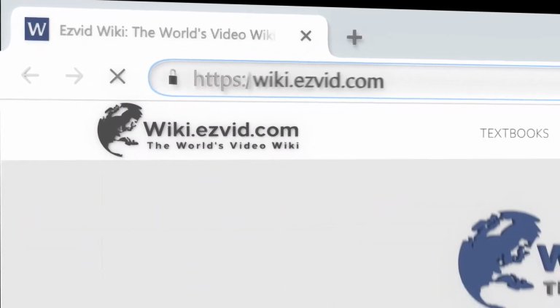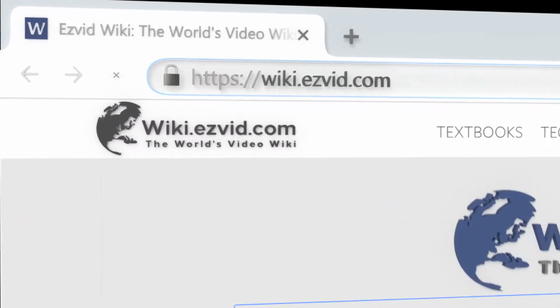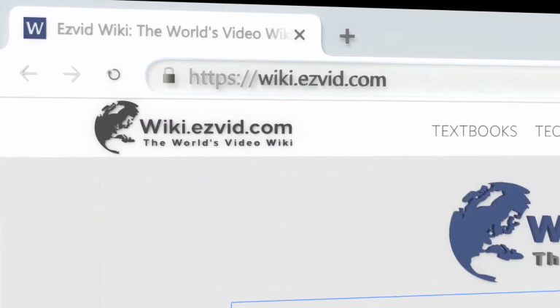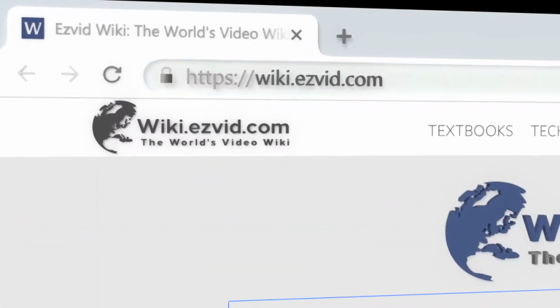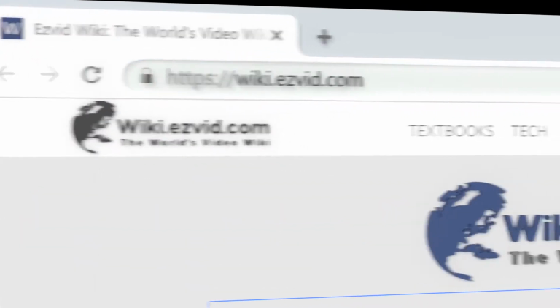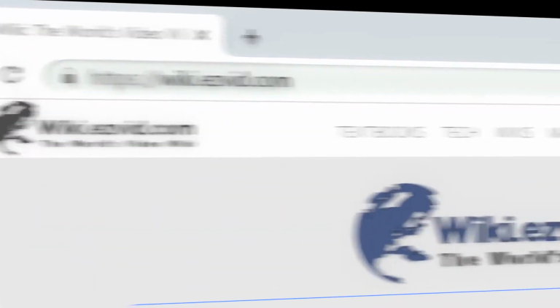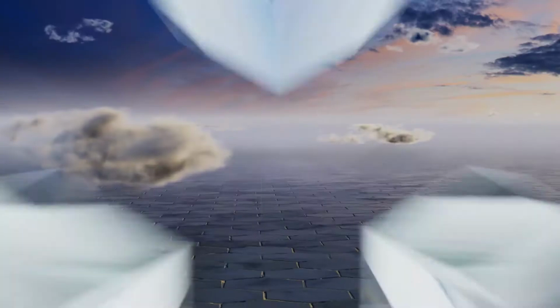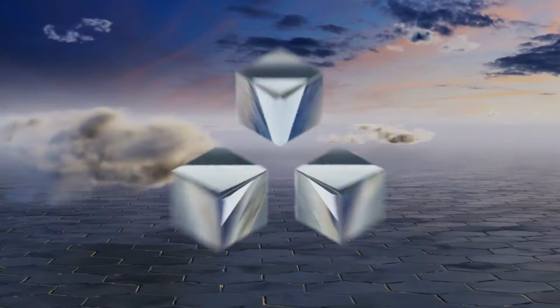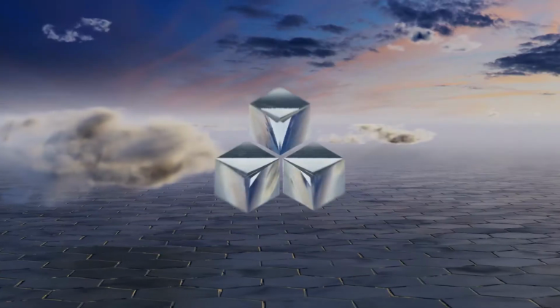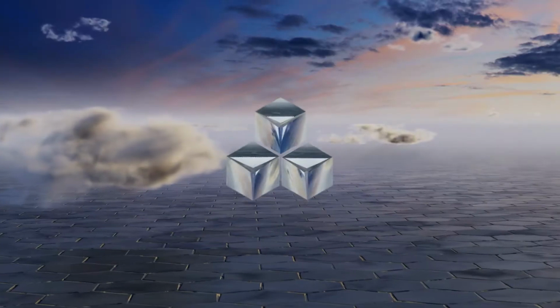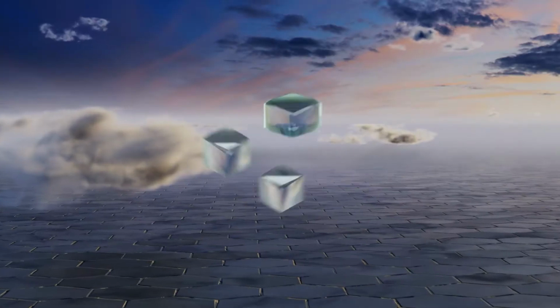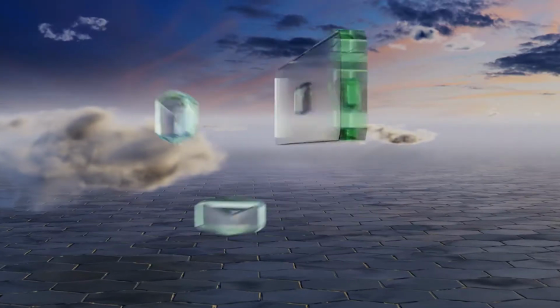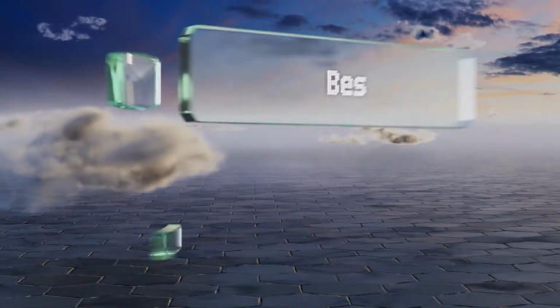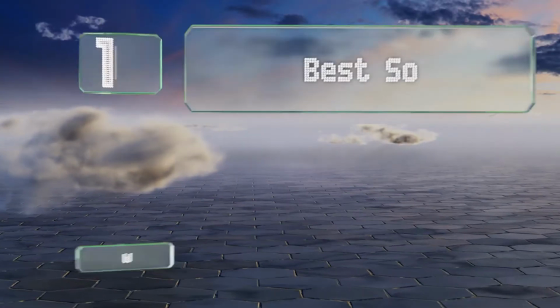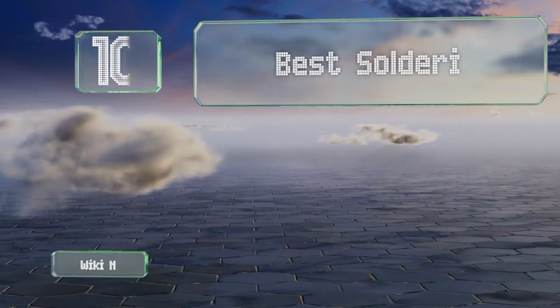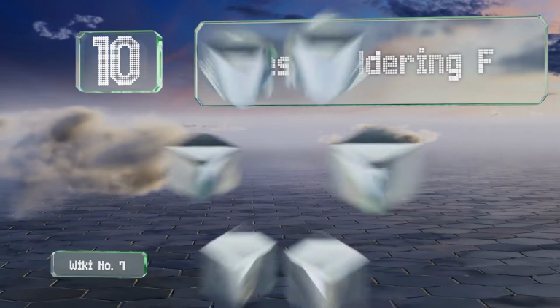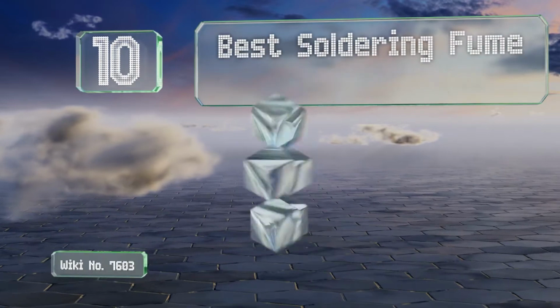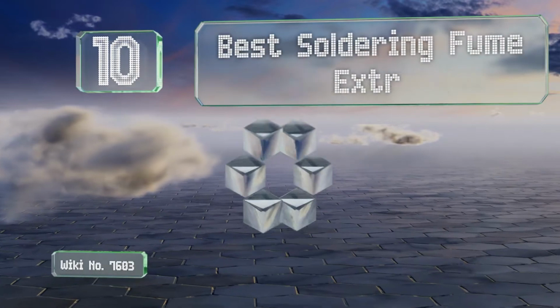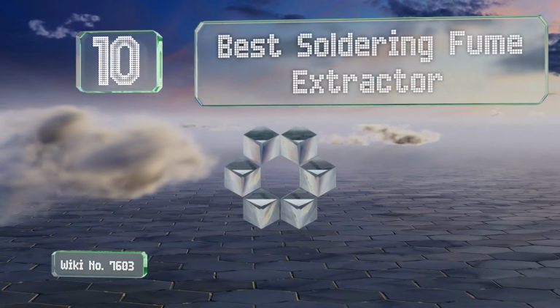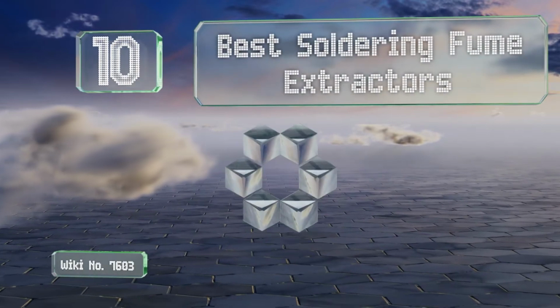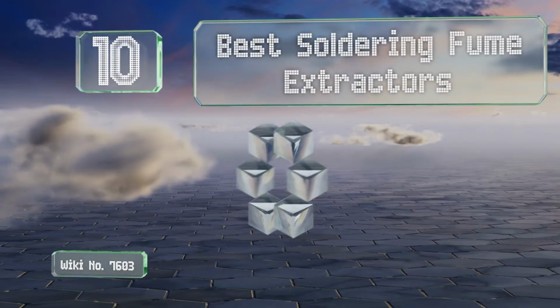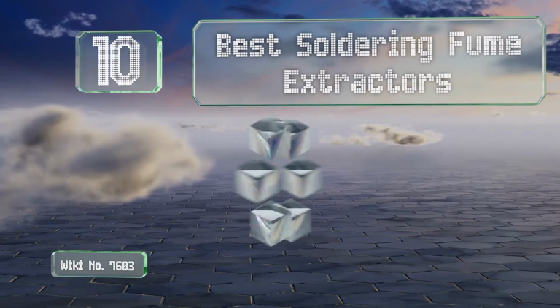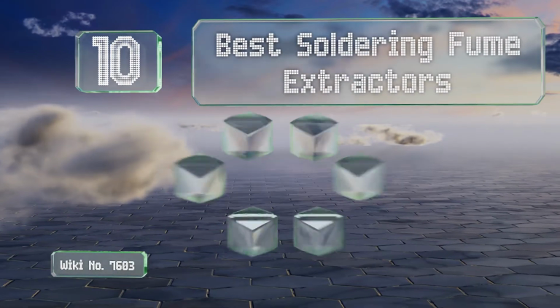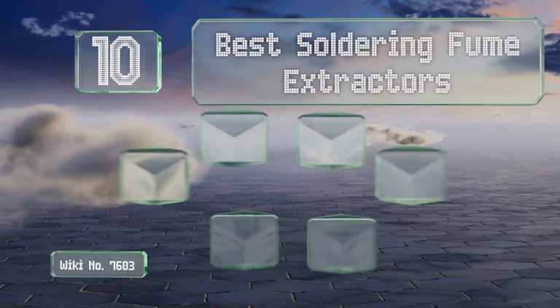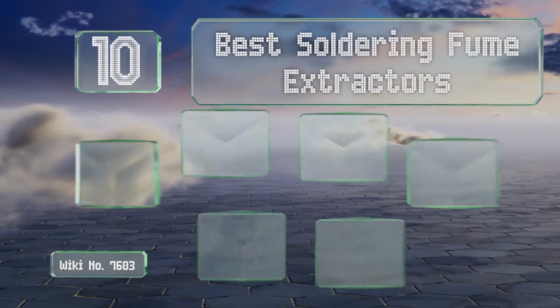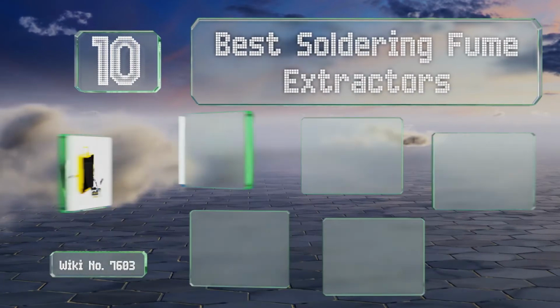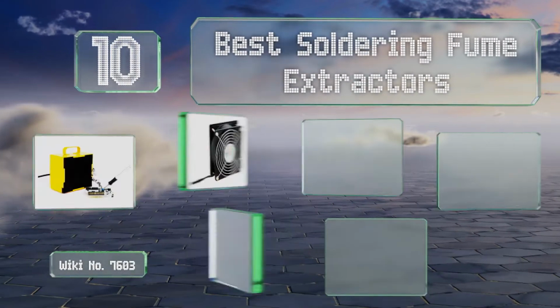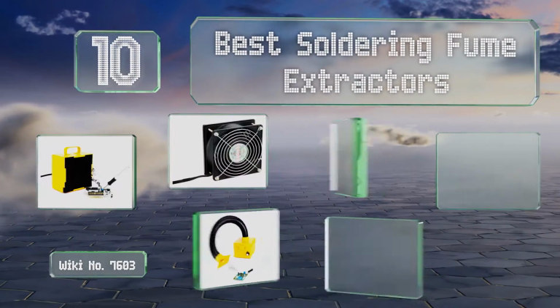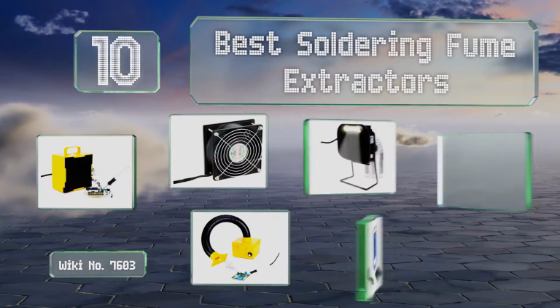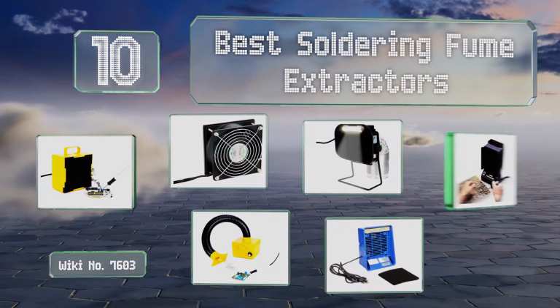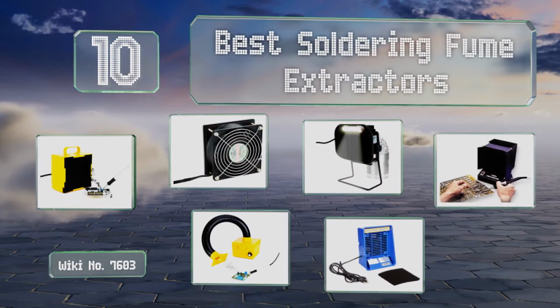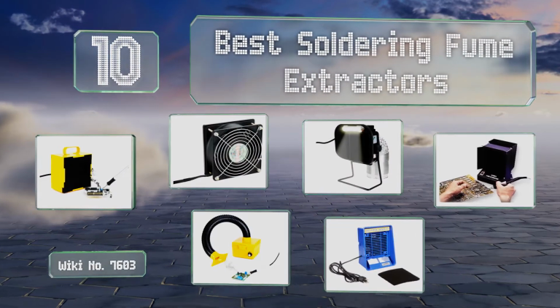EasyVid presents the 10 best soldering fume extractors. Let's get started with the list.